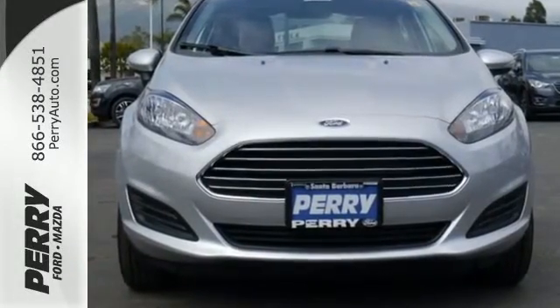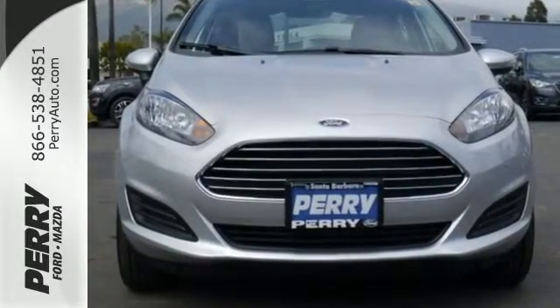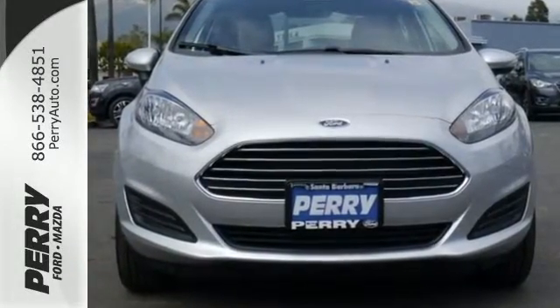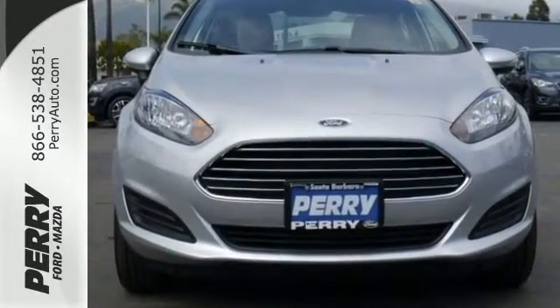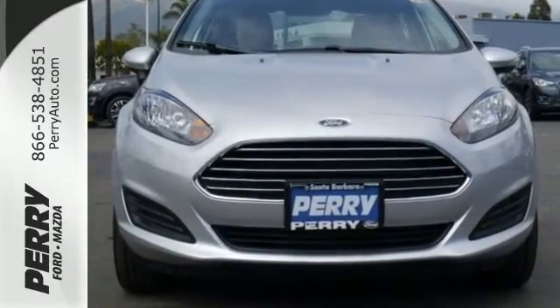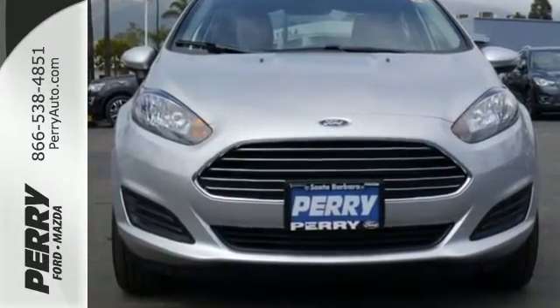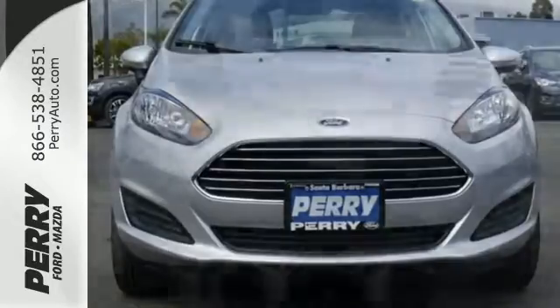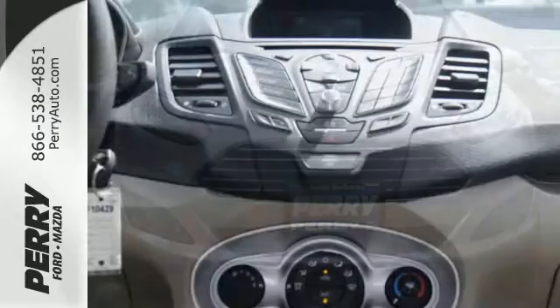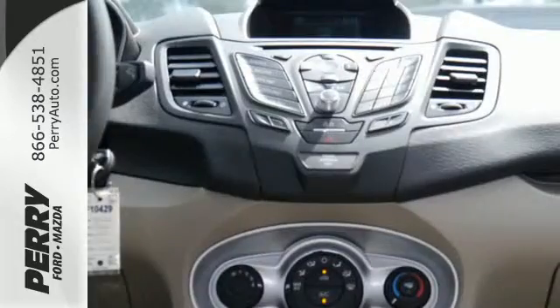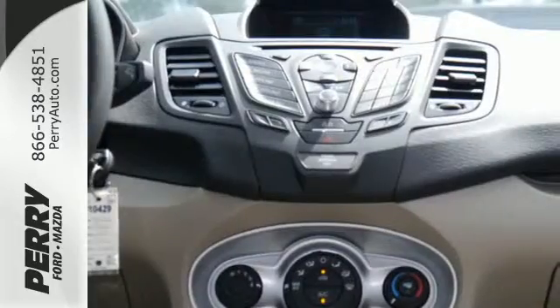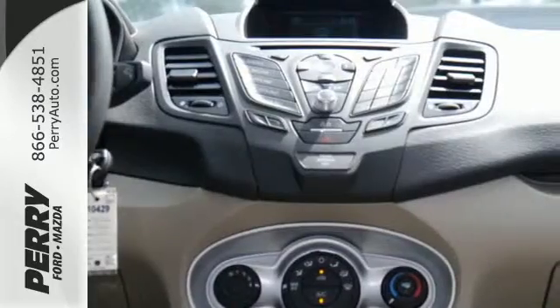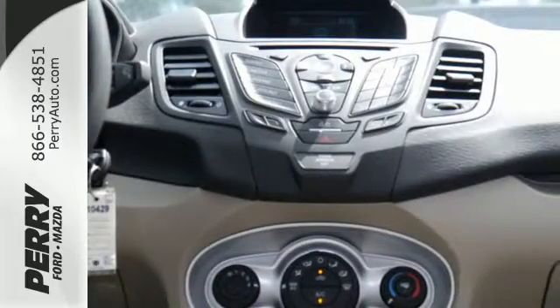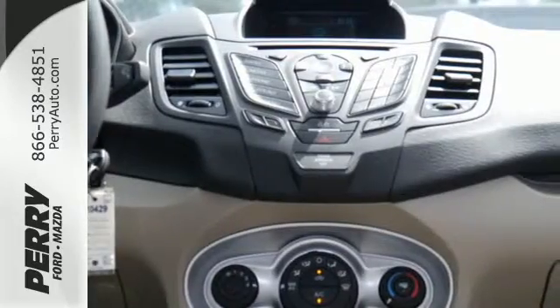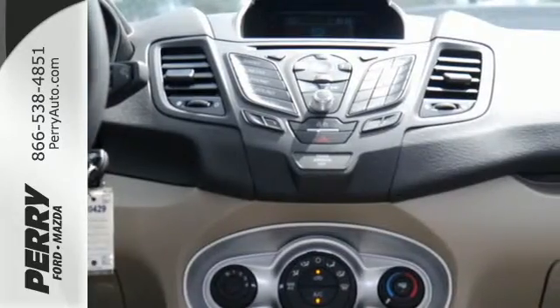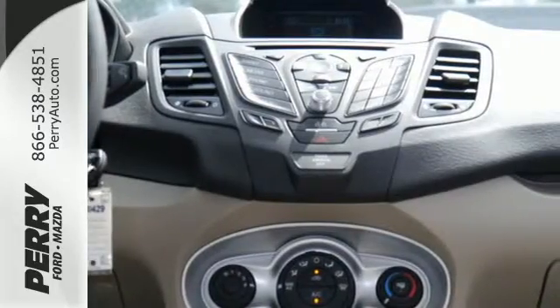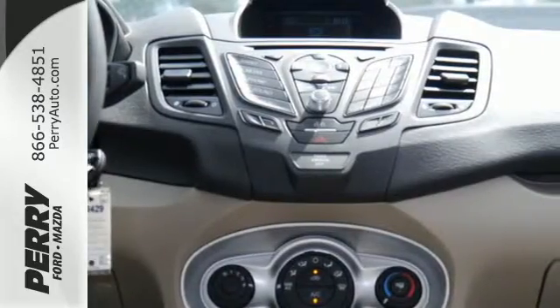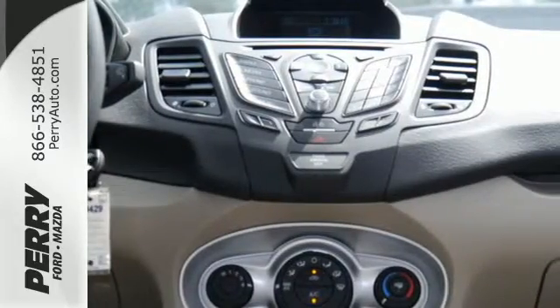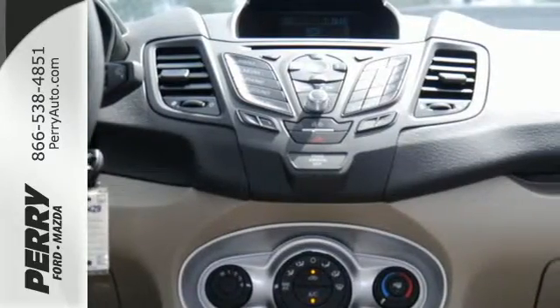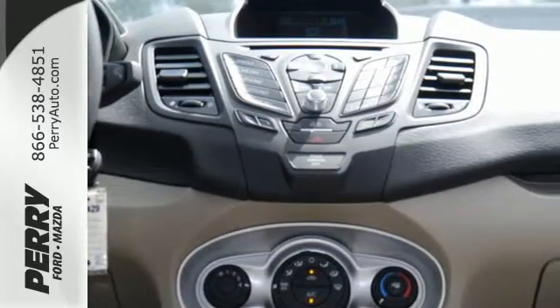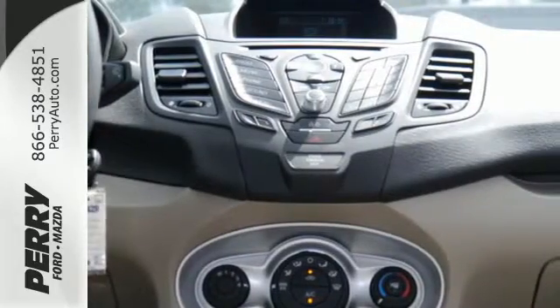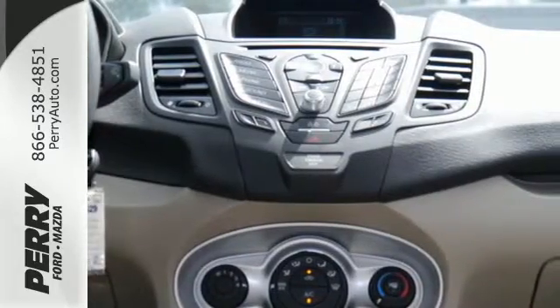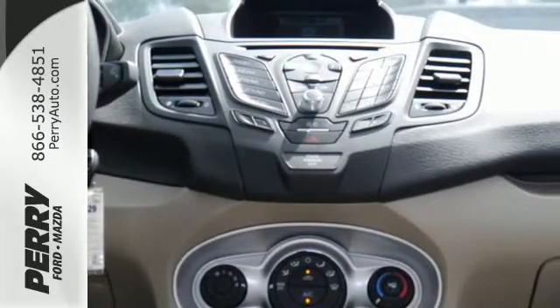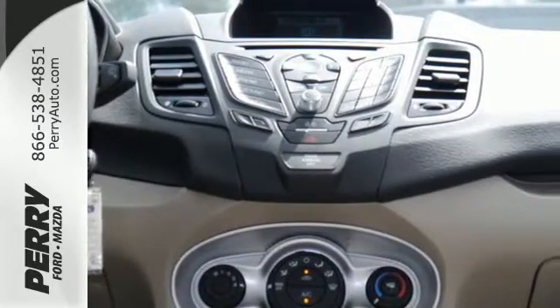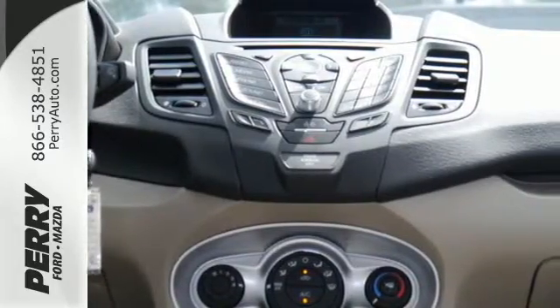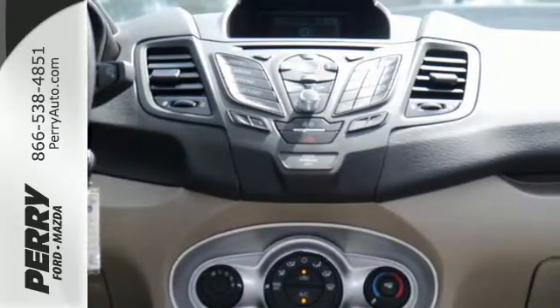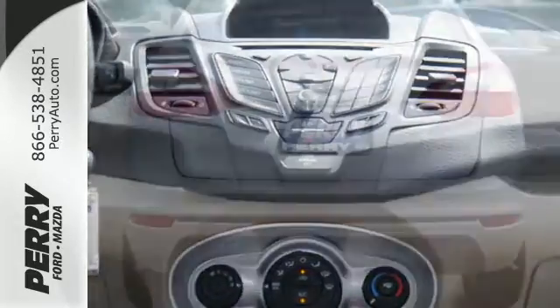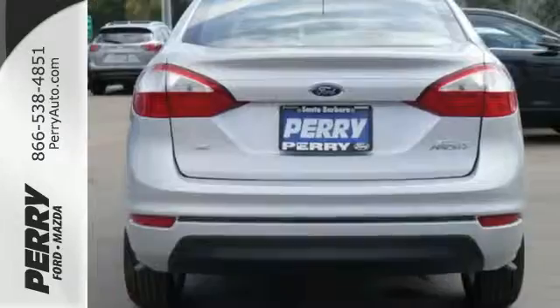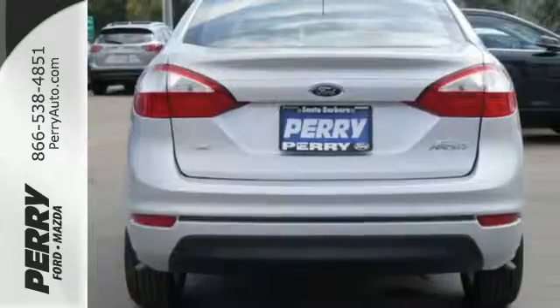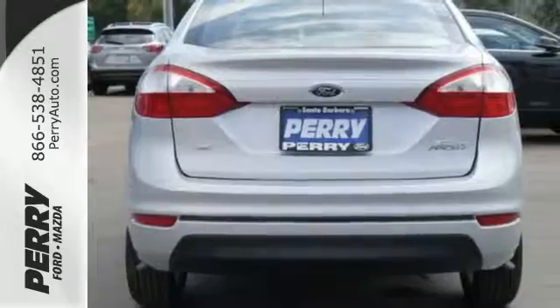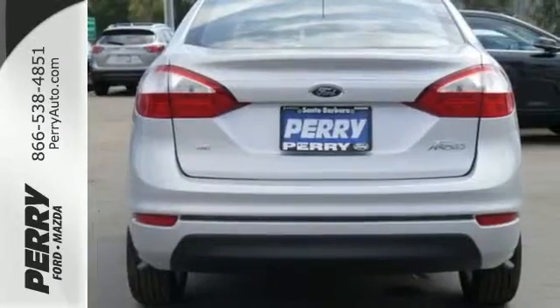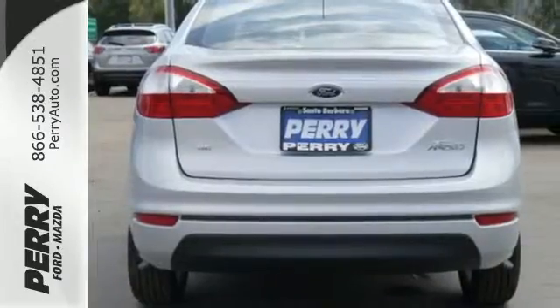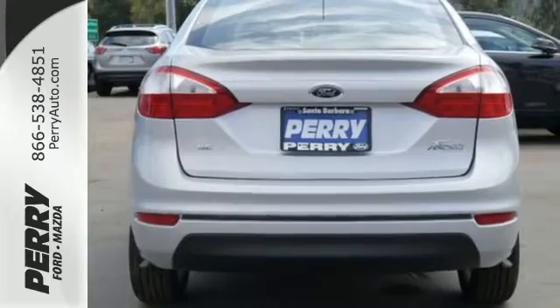Customize your drive with SYNC with SYNC AppLink and Bluetooth audio and a multifunctional message center with LCD screen.